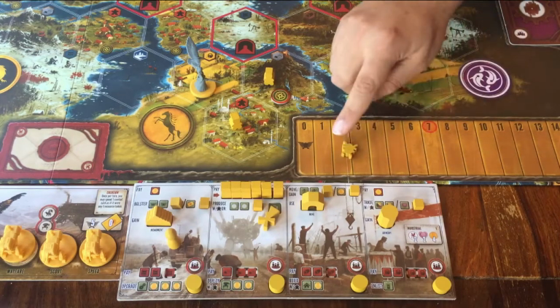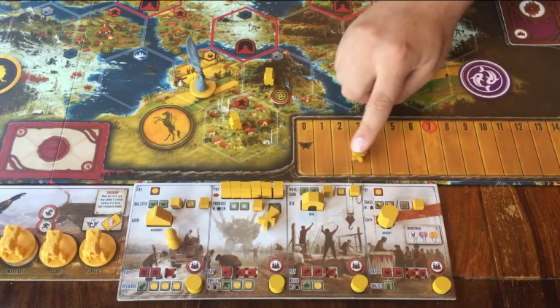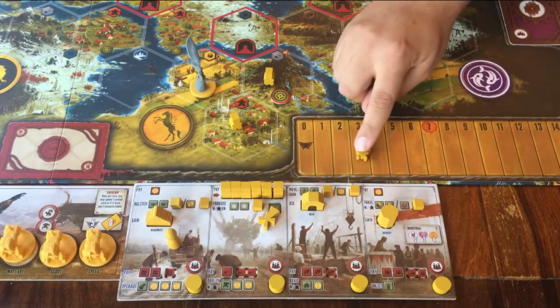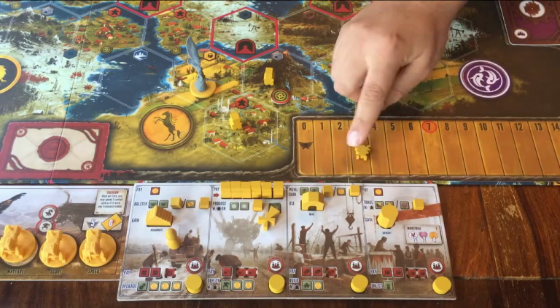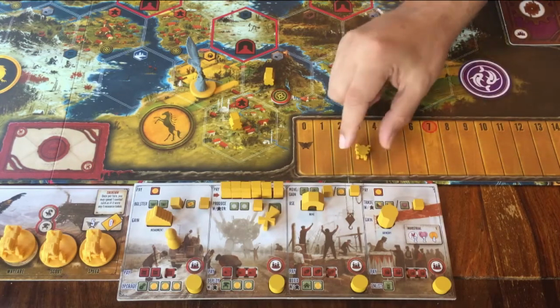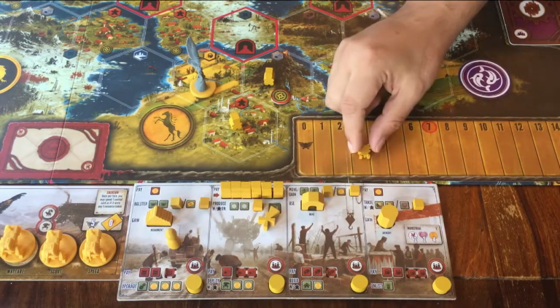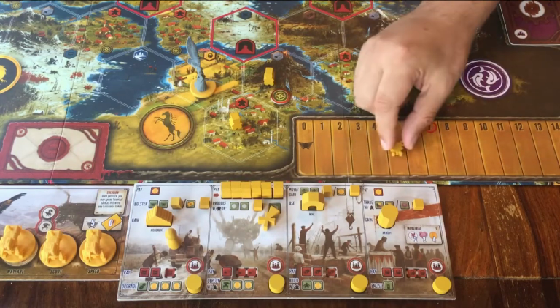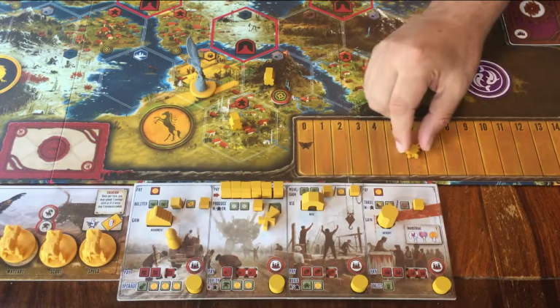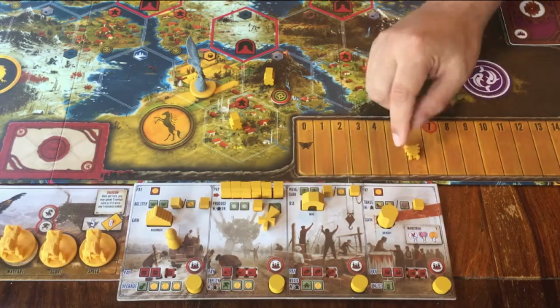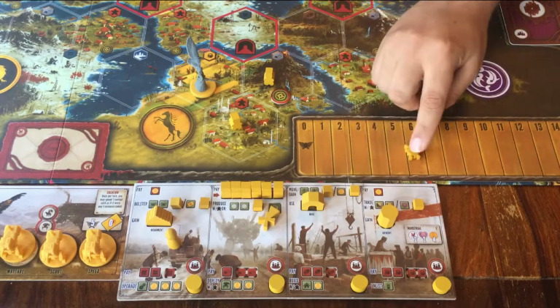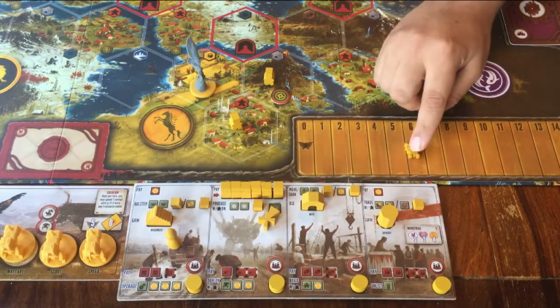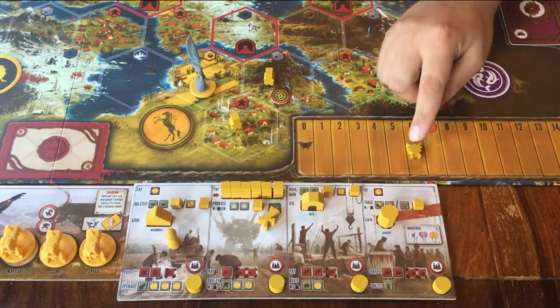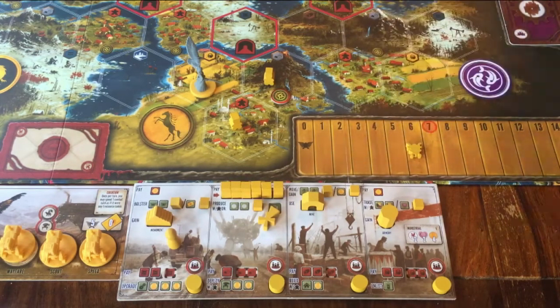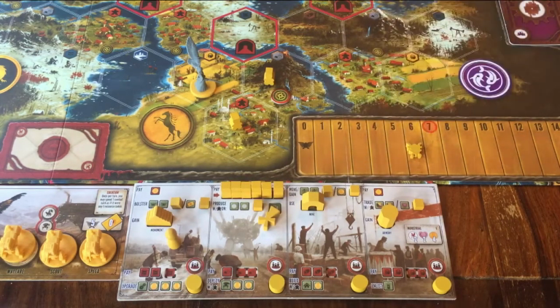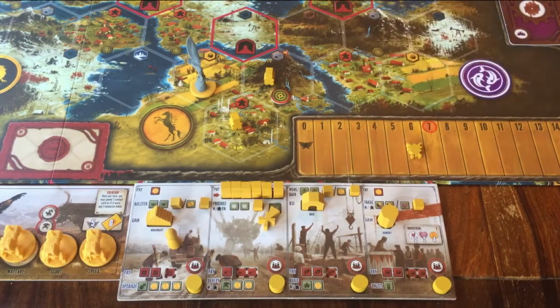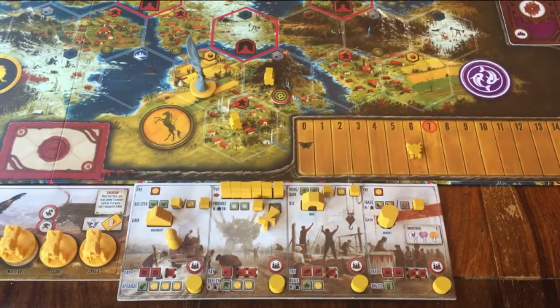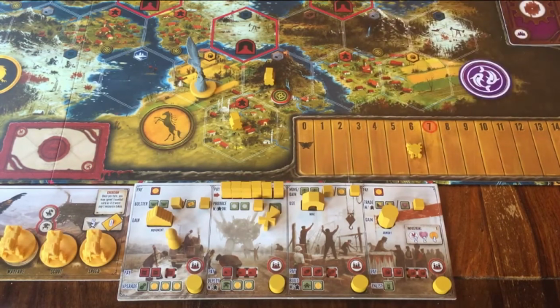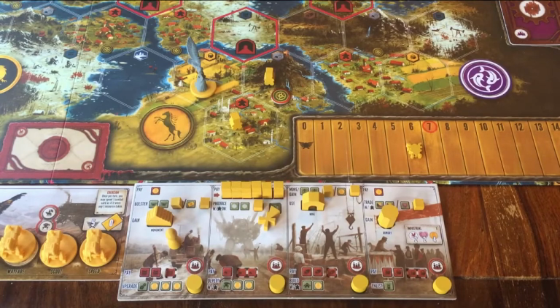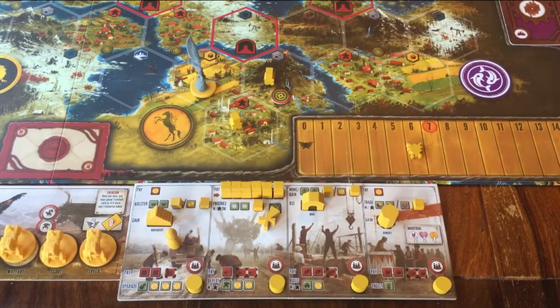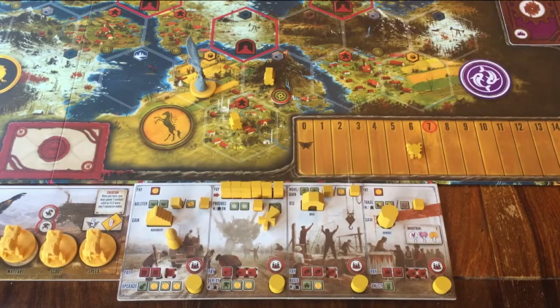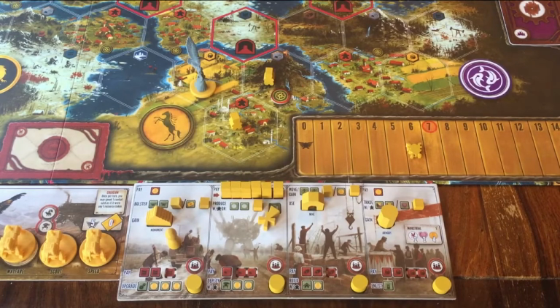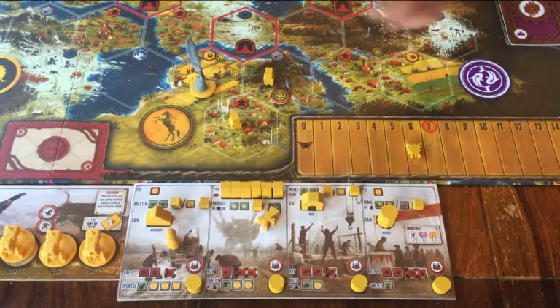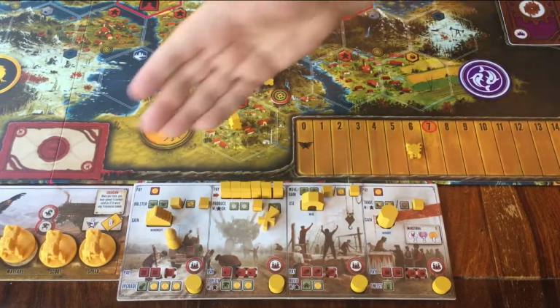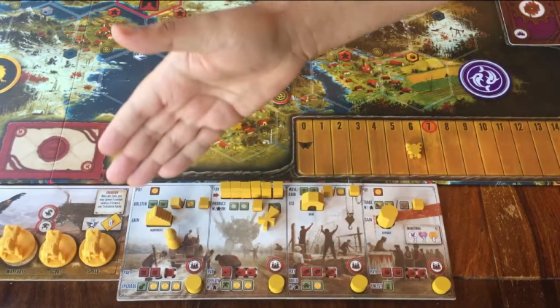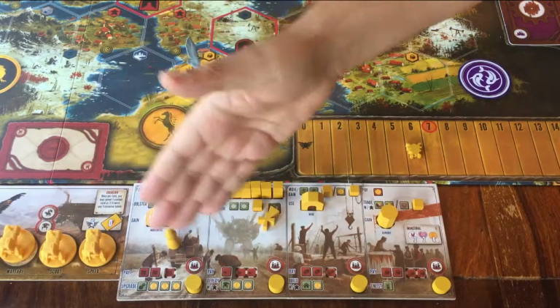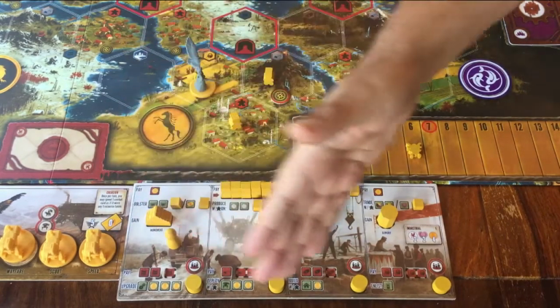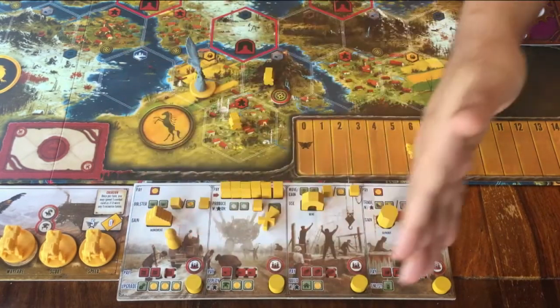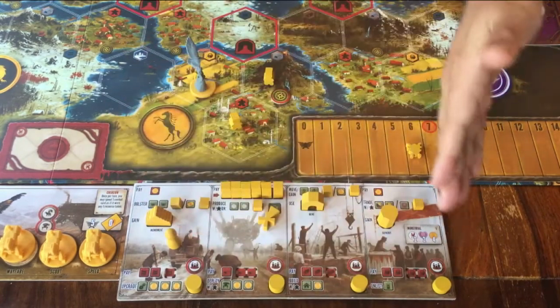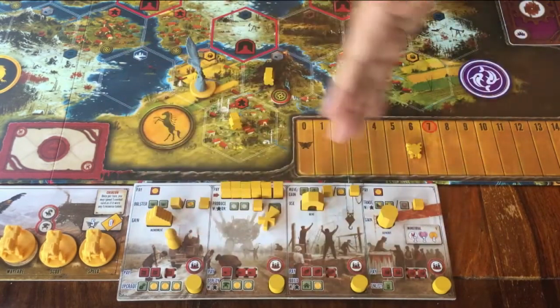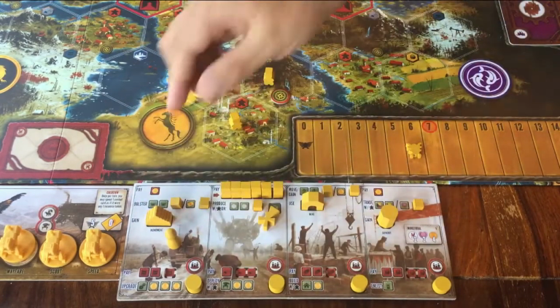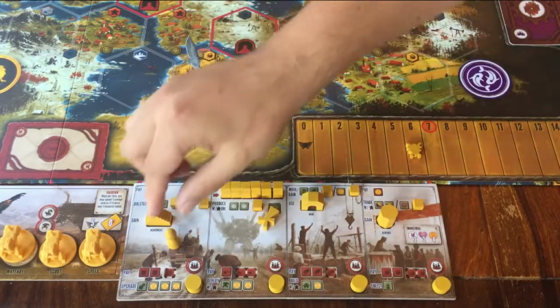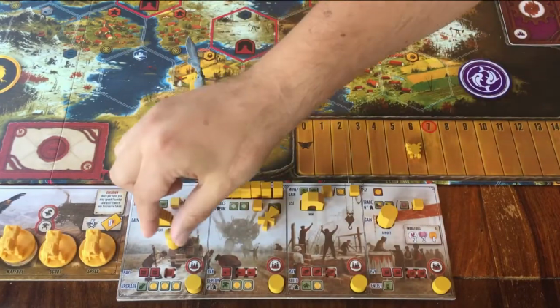Just look at the icons and try to remember what they mean. Then we can move on to what you do when it's your turn.